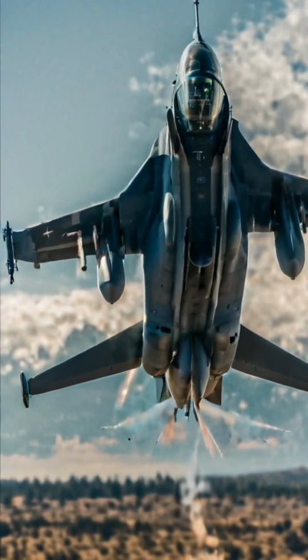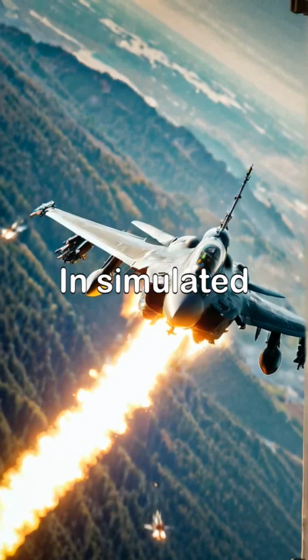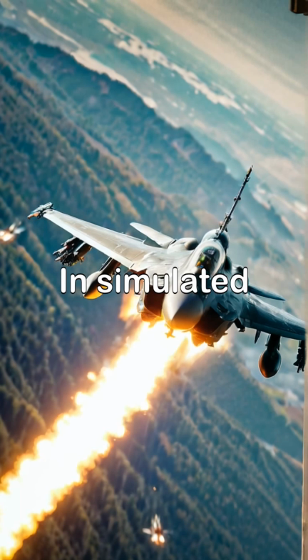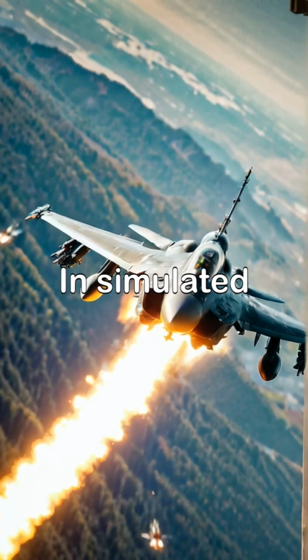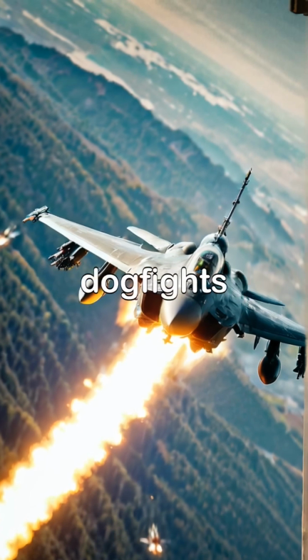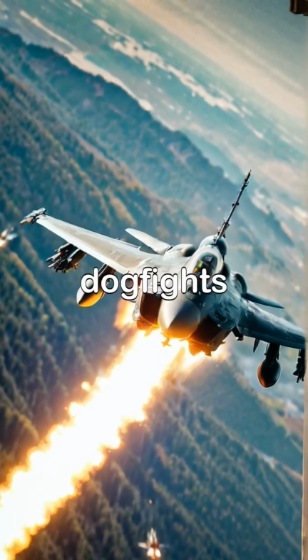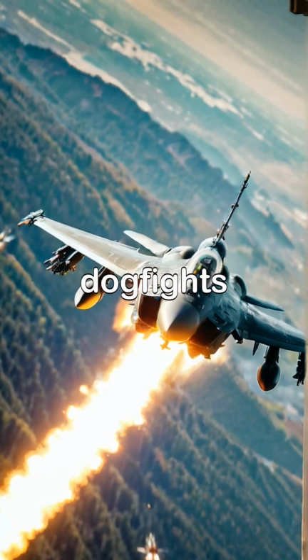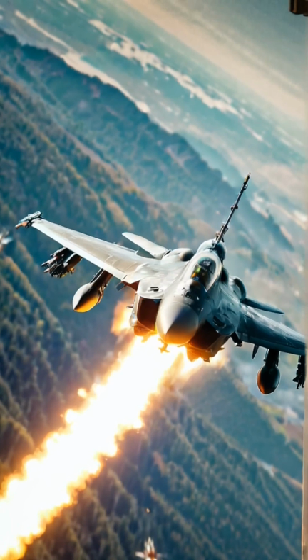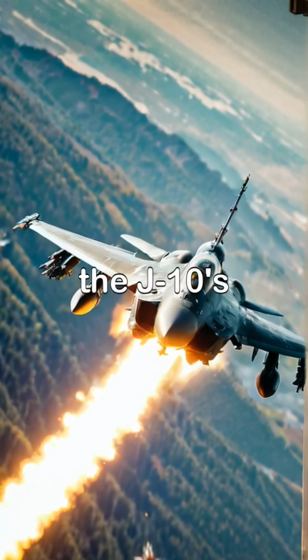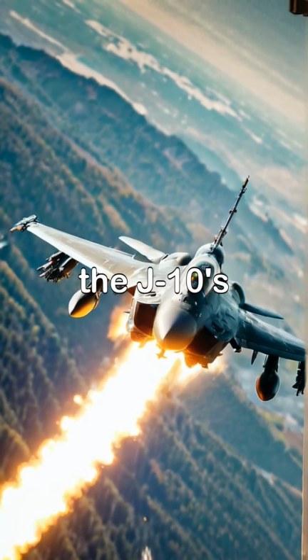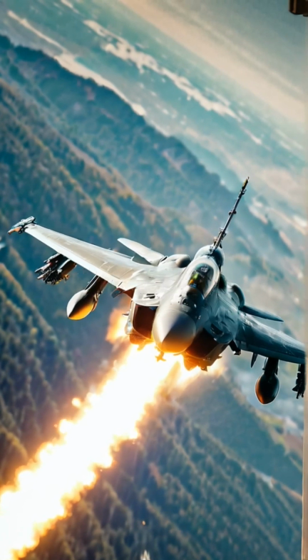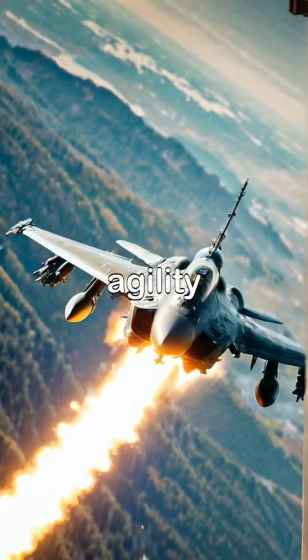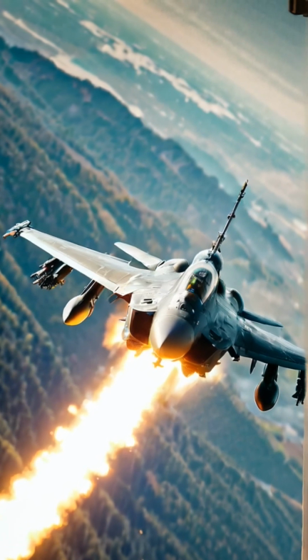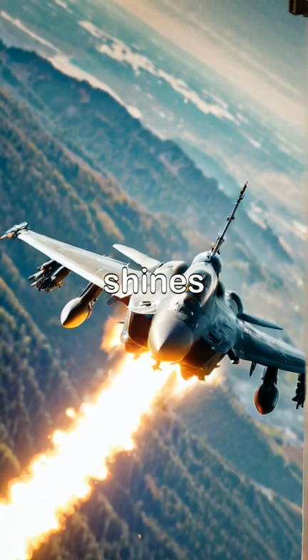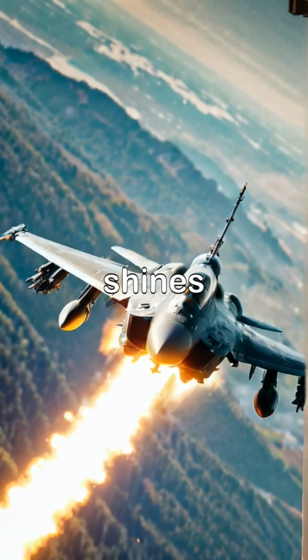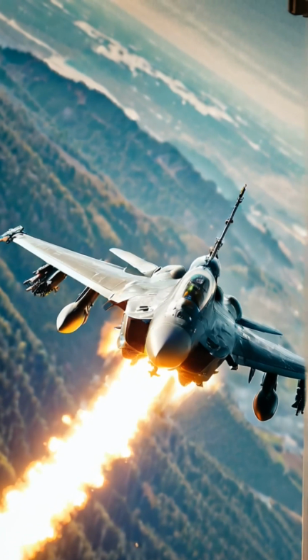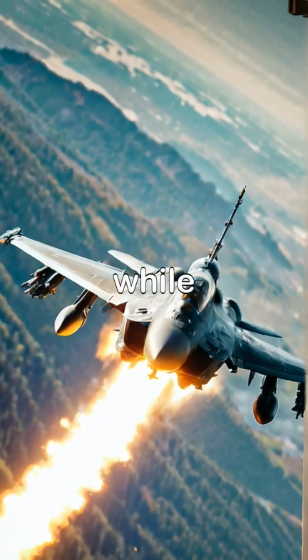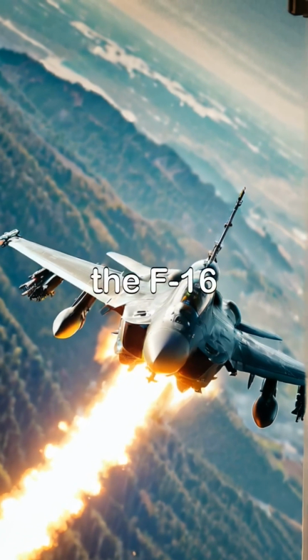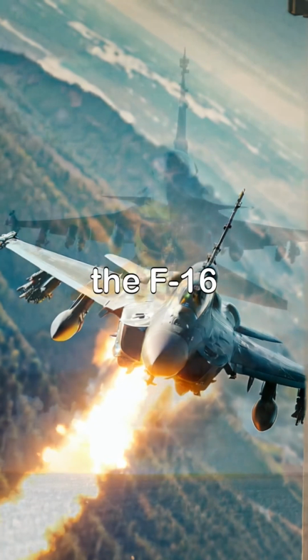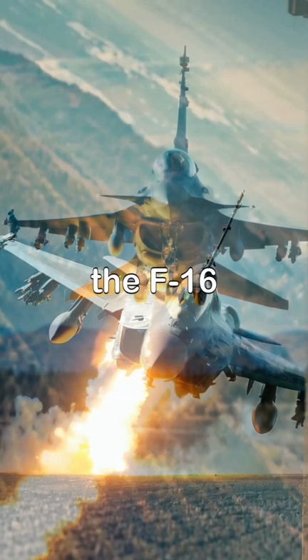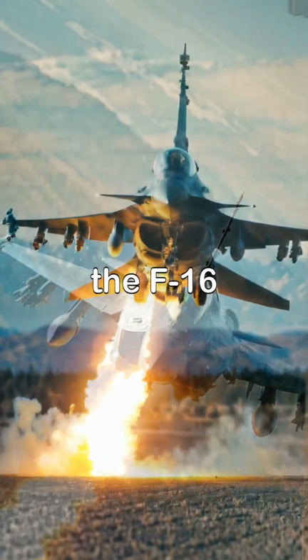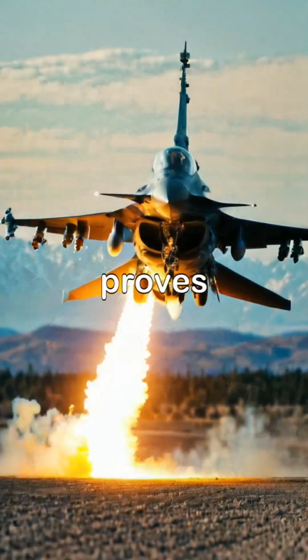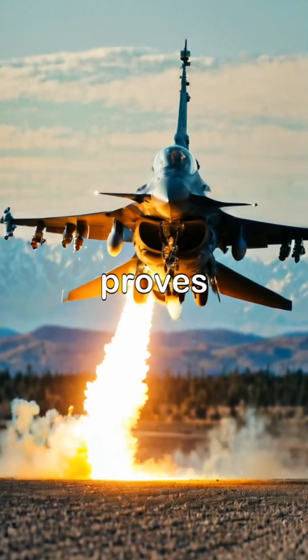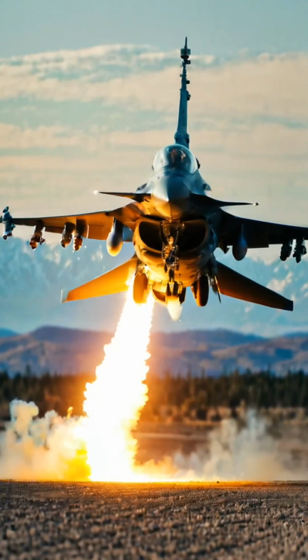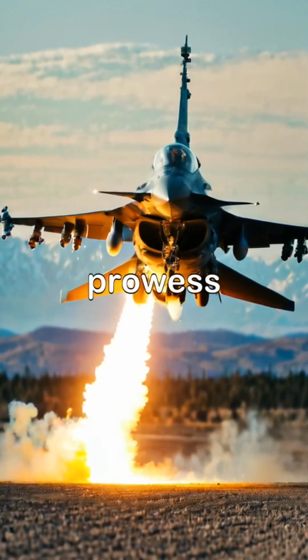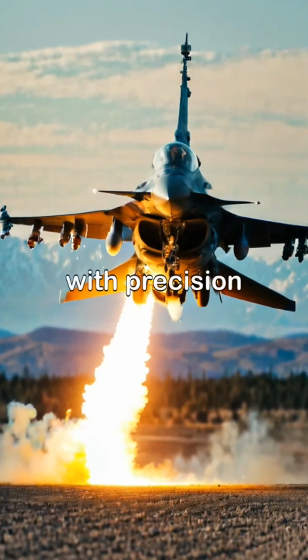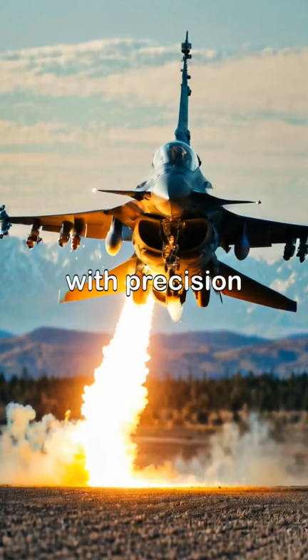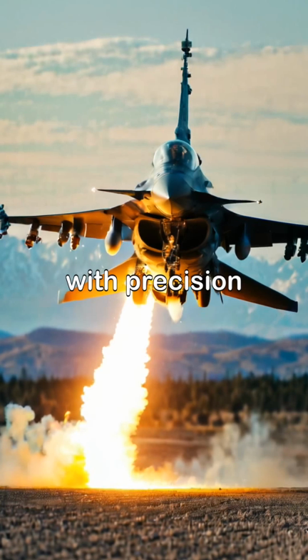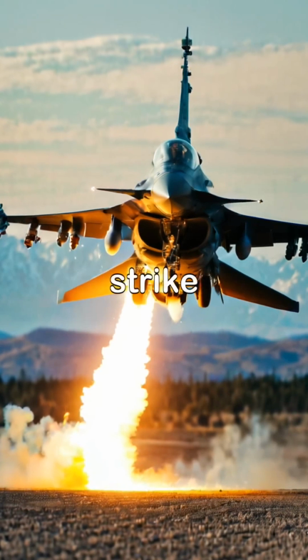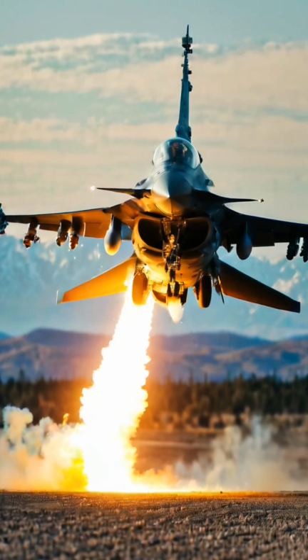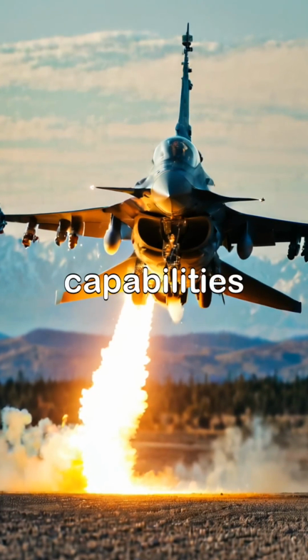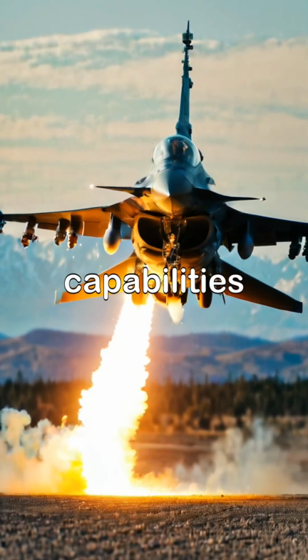In simulated dogfights, the J-10's agility shines, while the F-16 proves its prowess with precision strike capabilities.